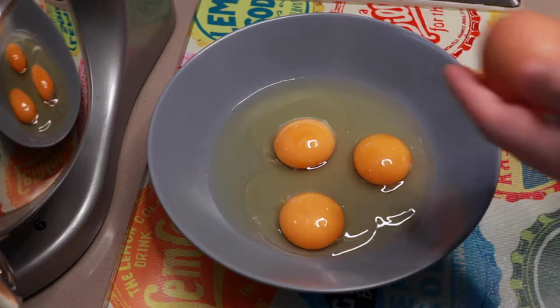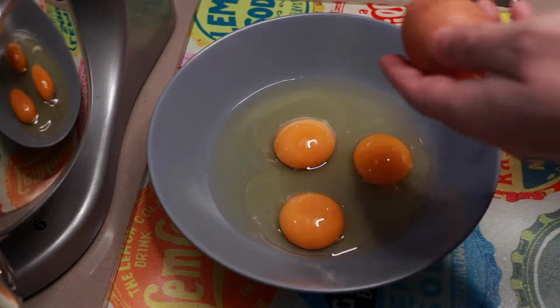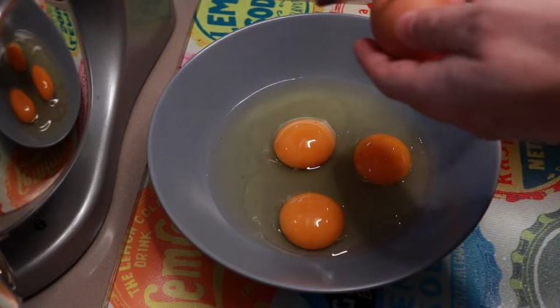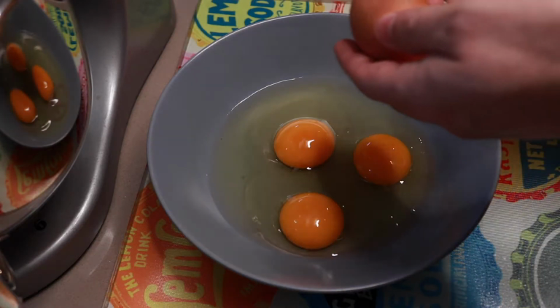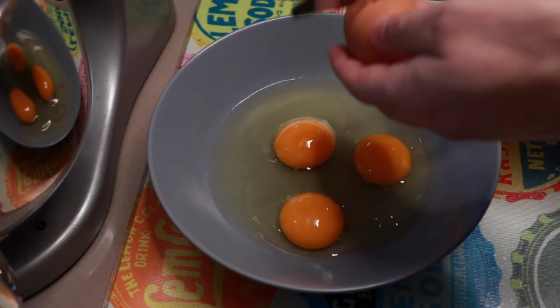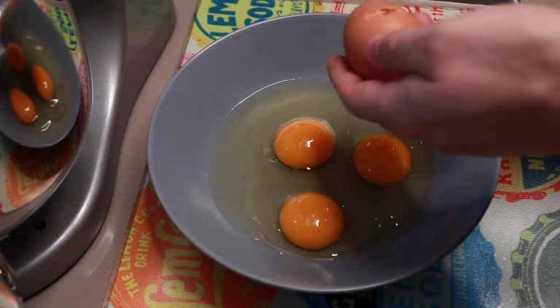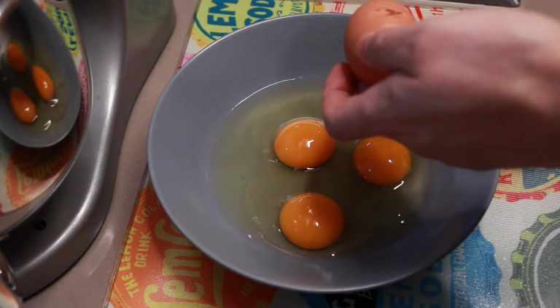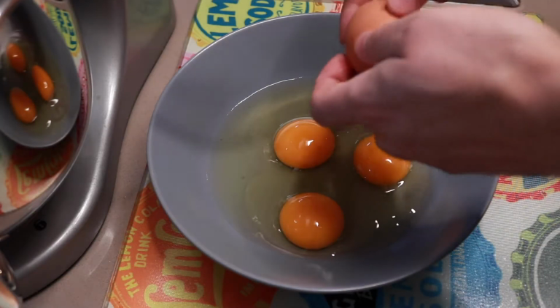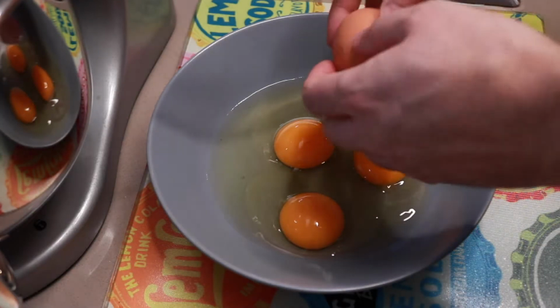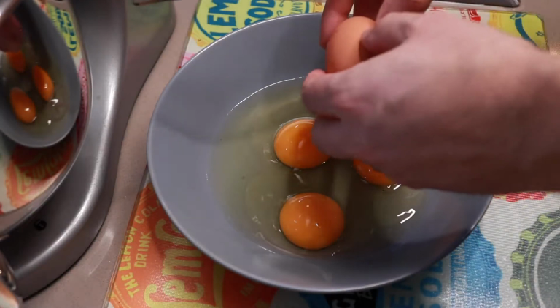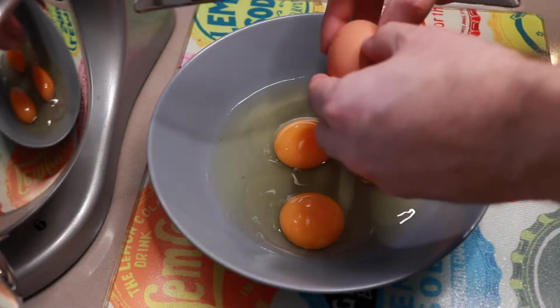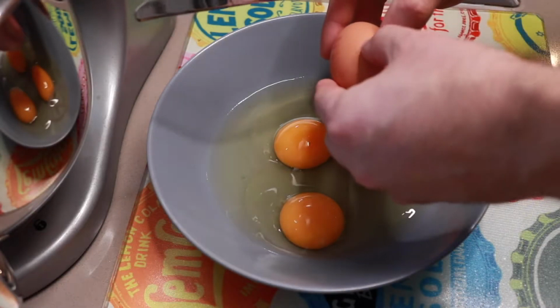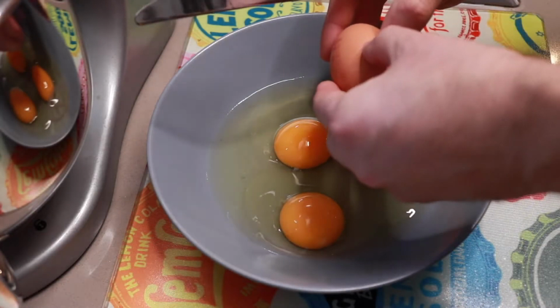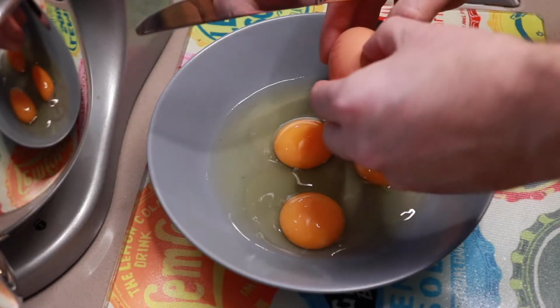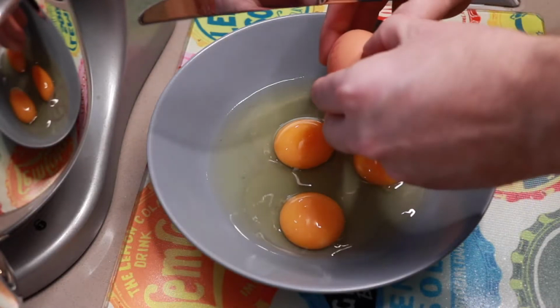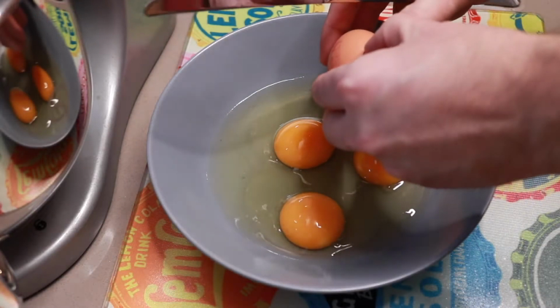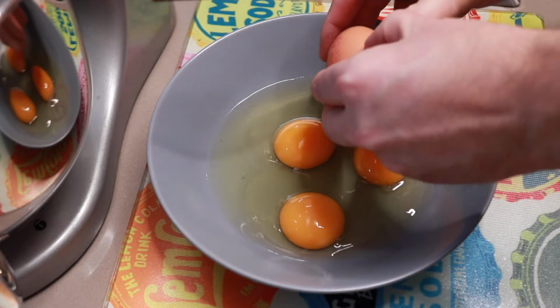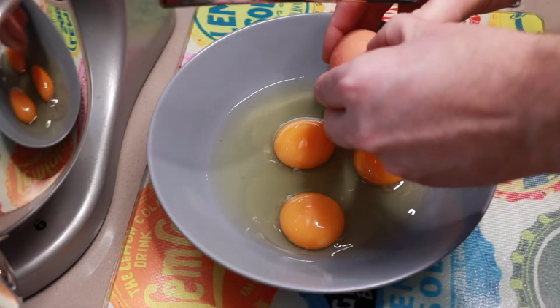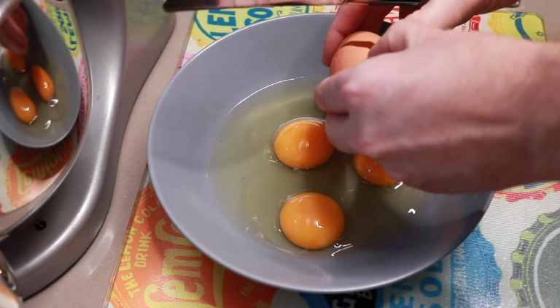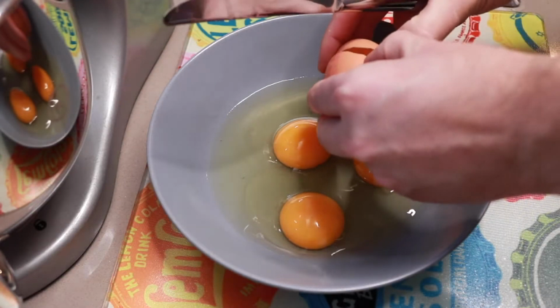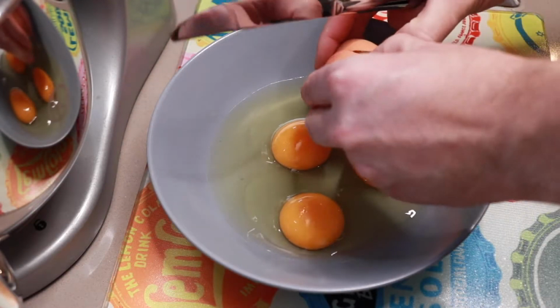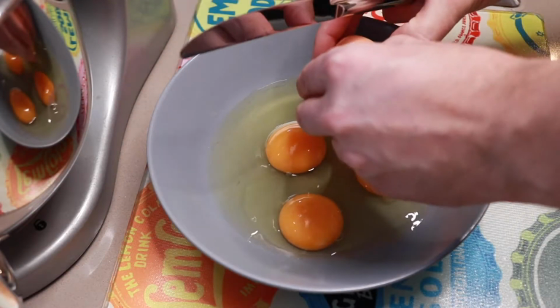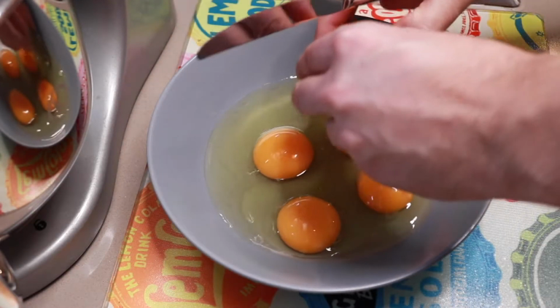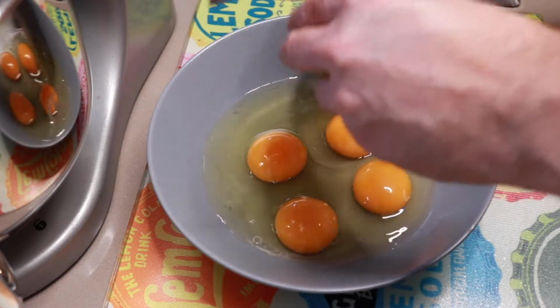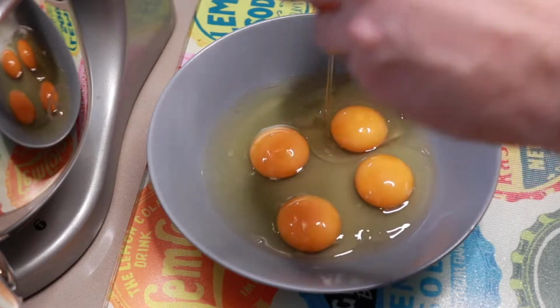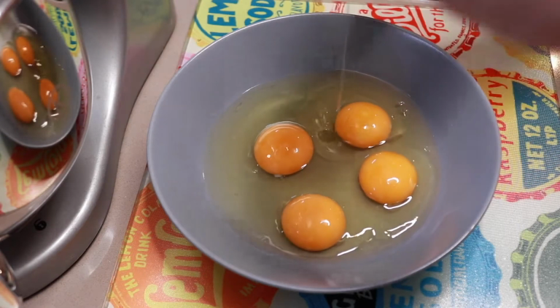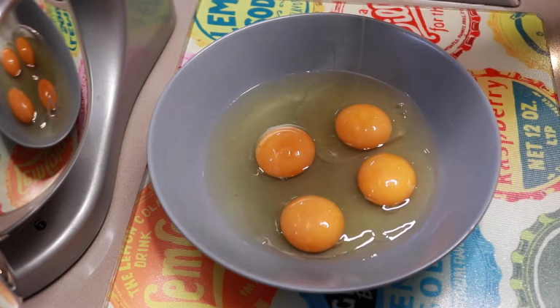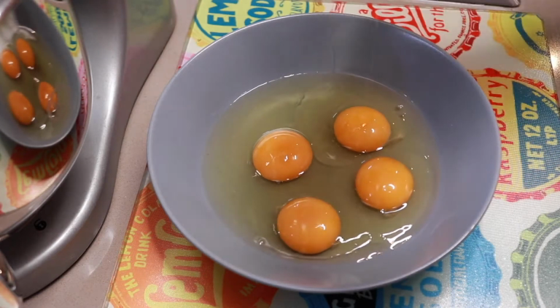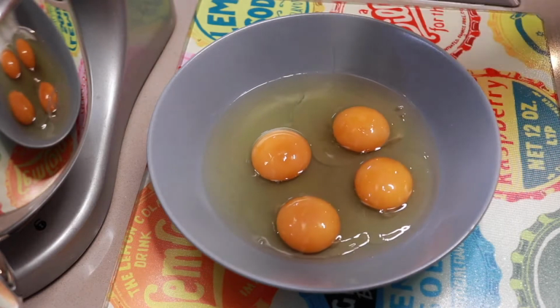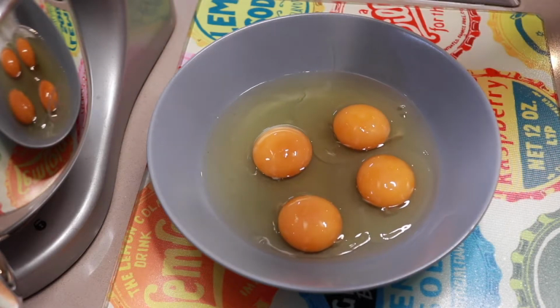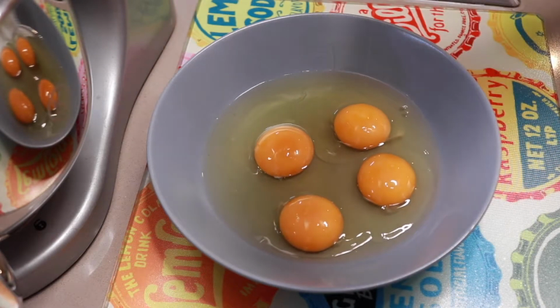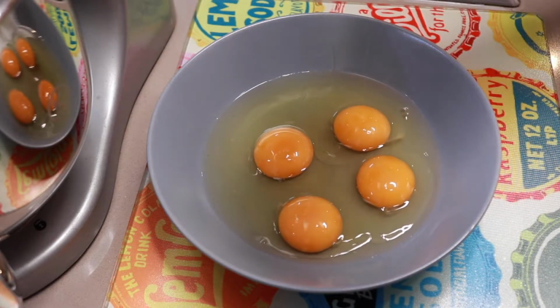To start you need to preheat your oven to 120 degrees or 100 degrees fan.